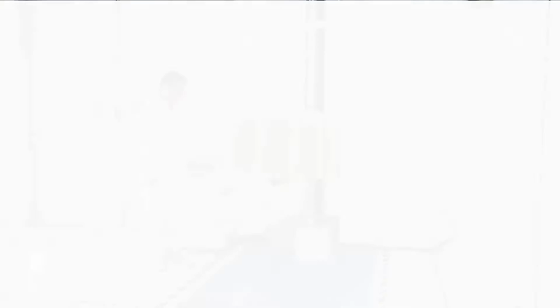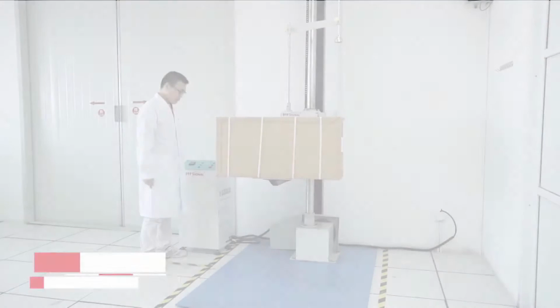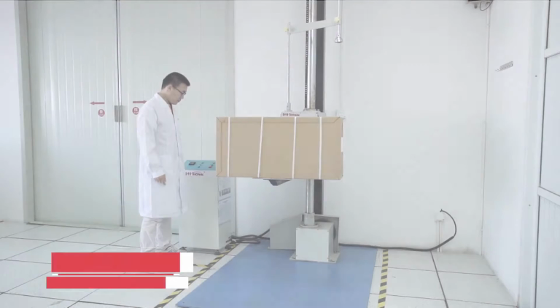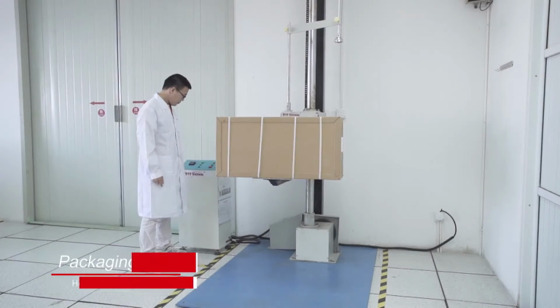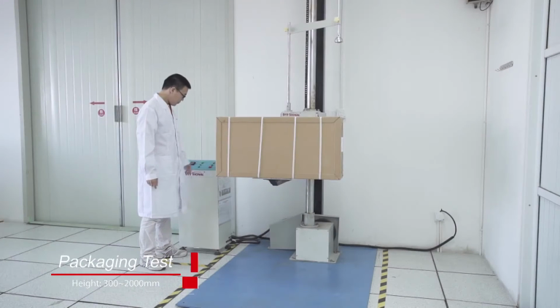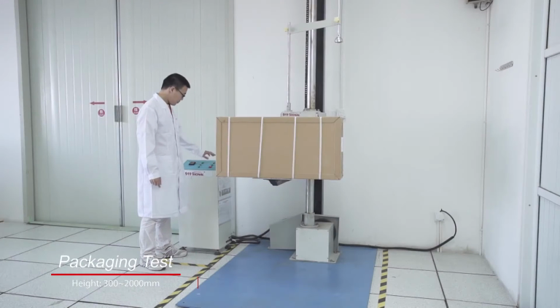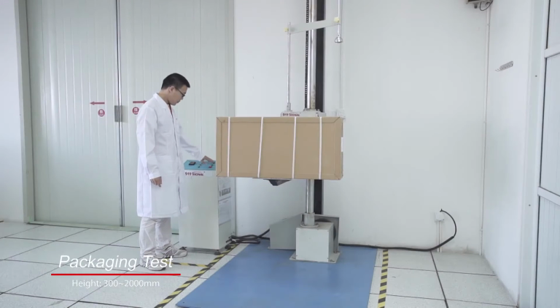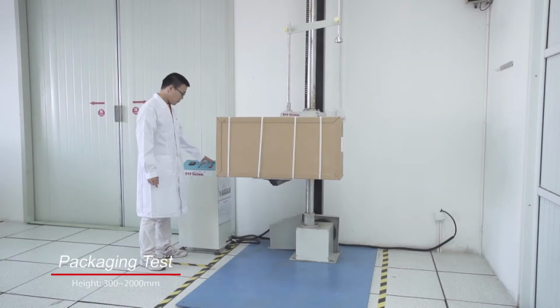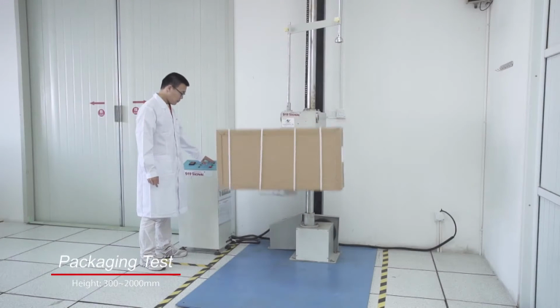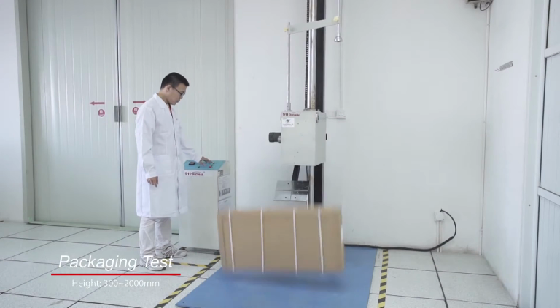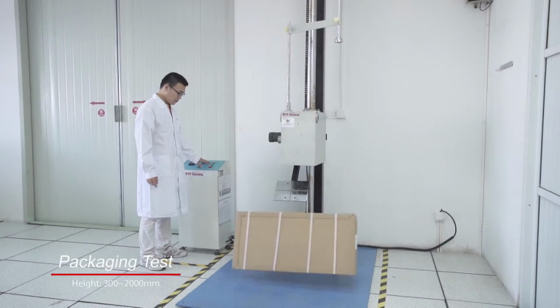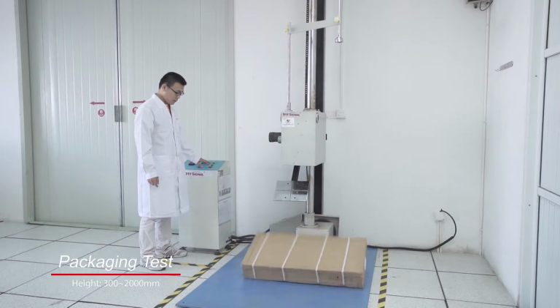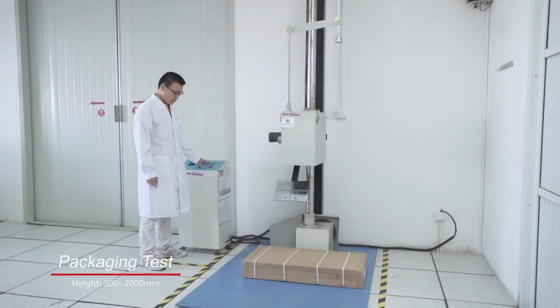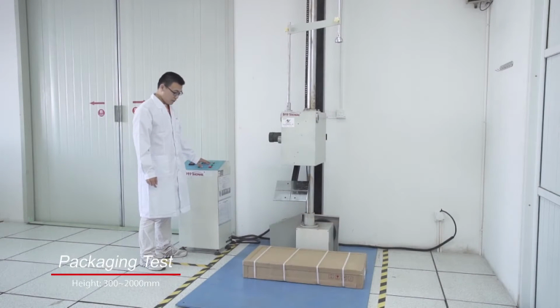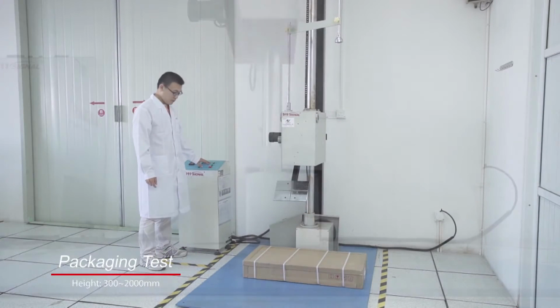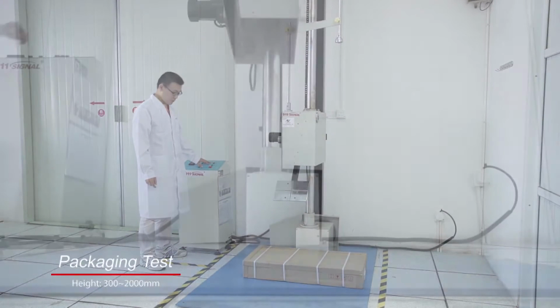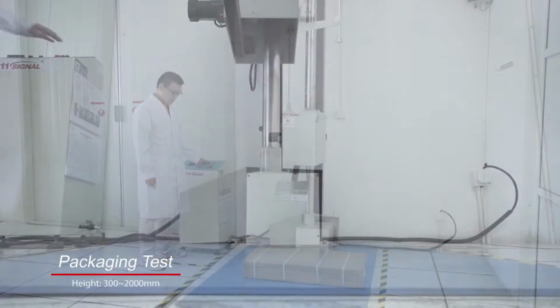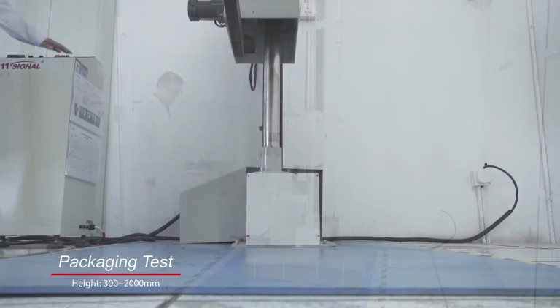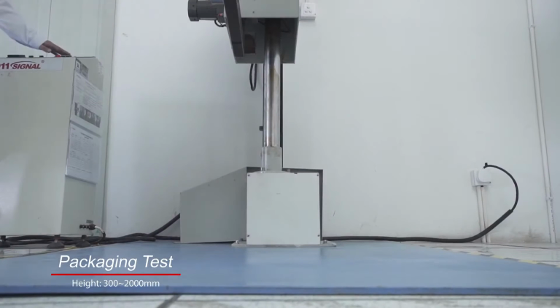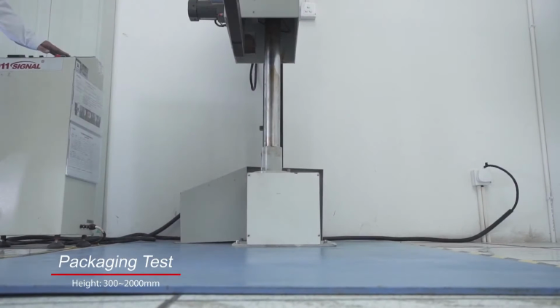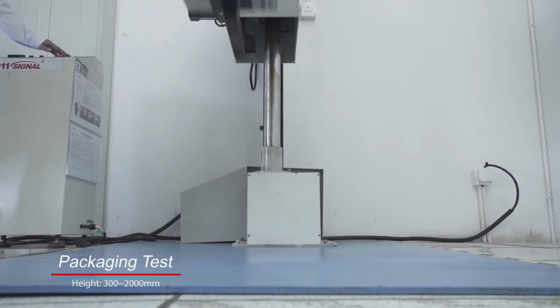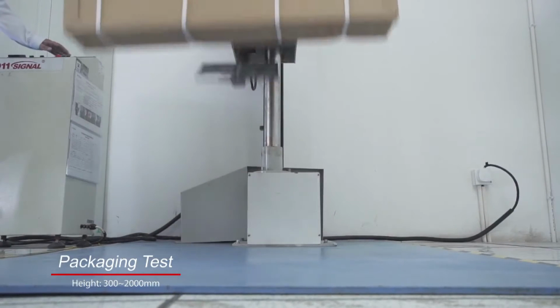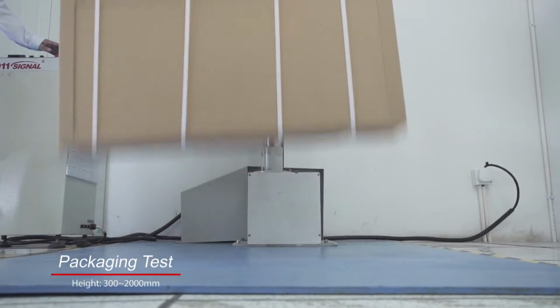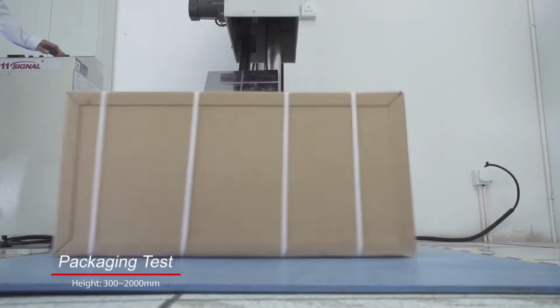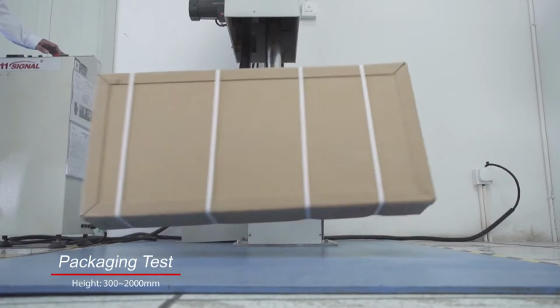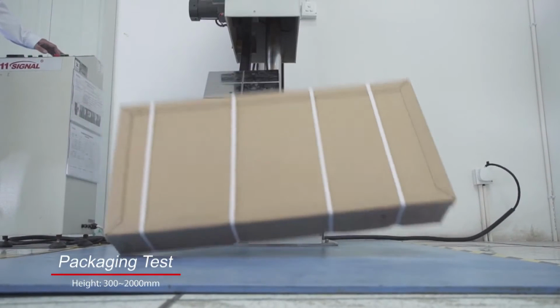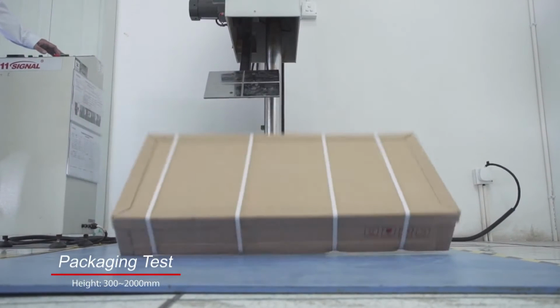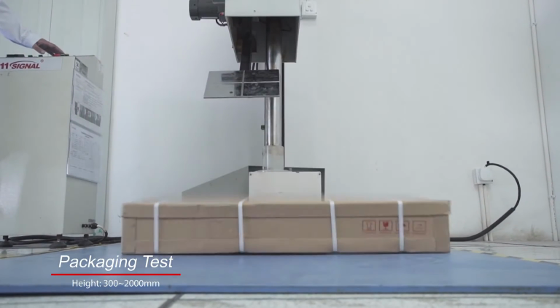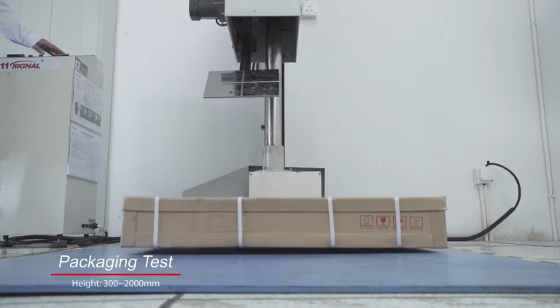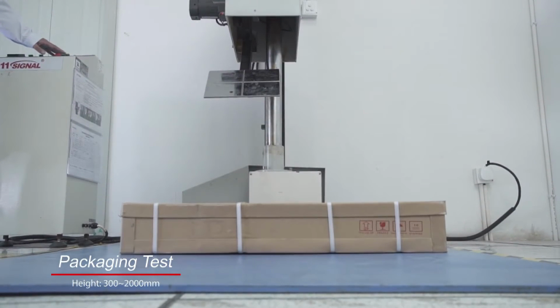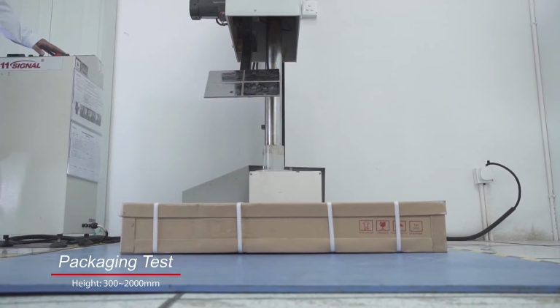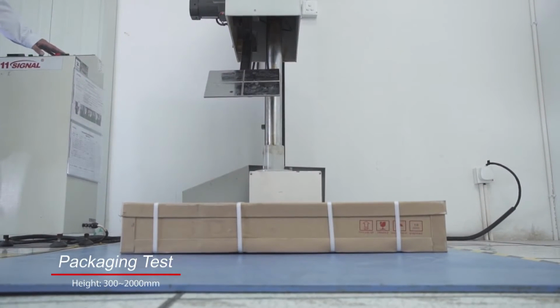Package integrity and effectiveness are examined by measuring the resistance of packages and products to control laboratory shock and impact.